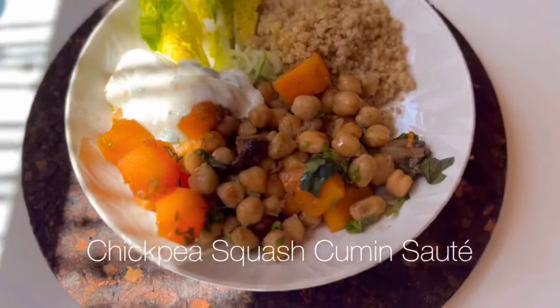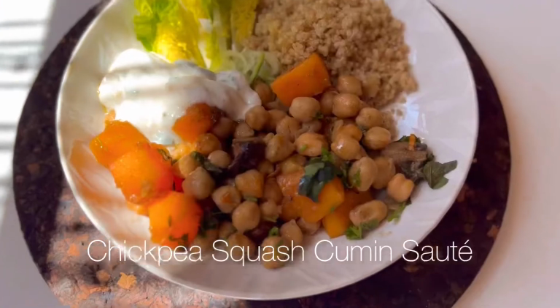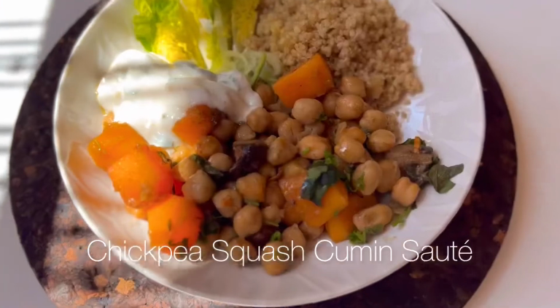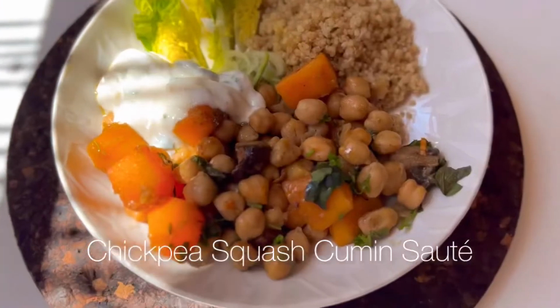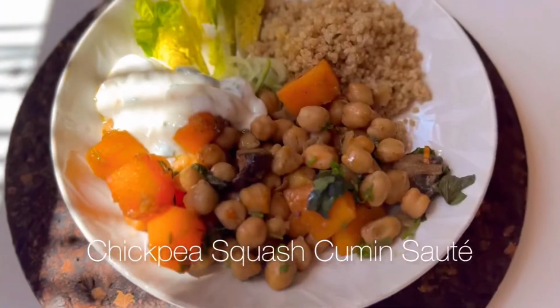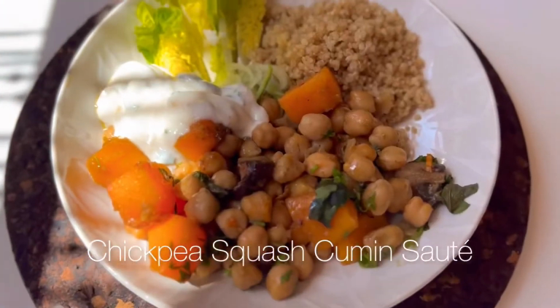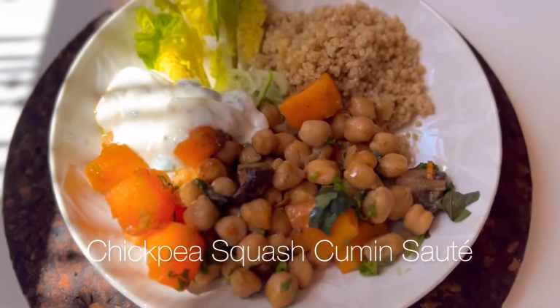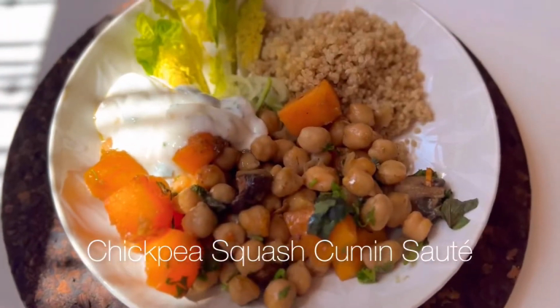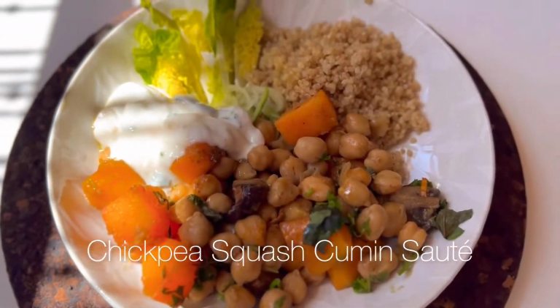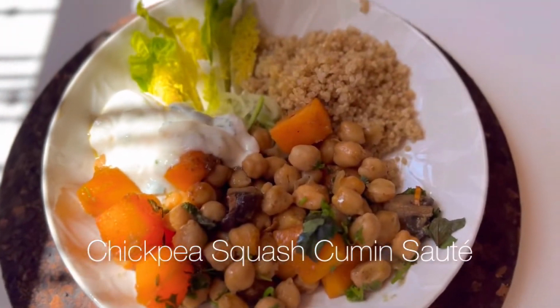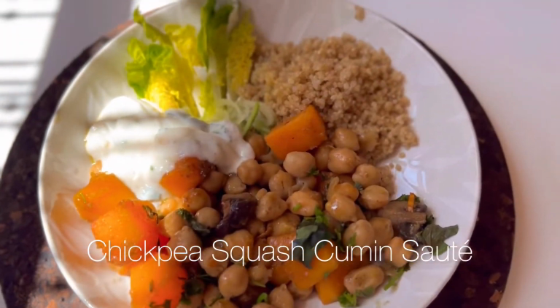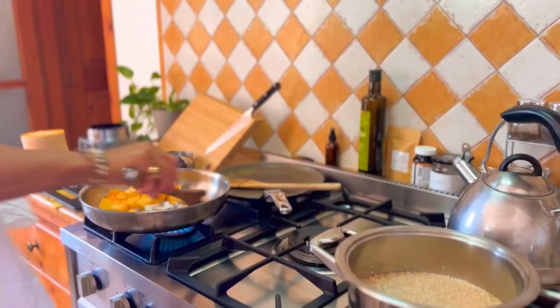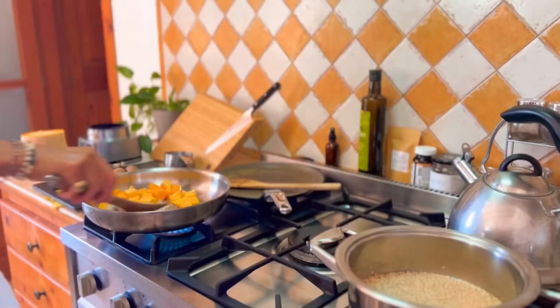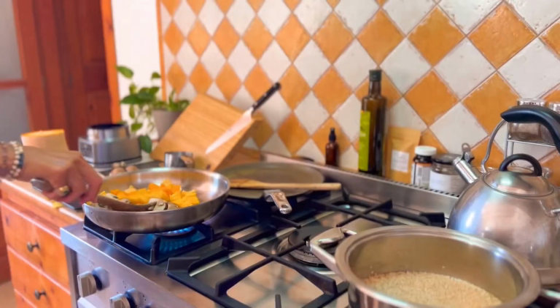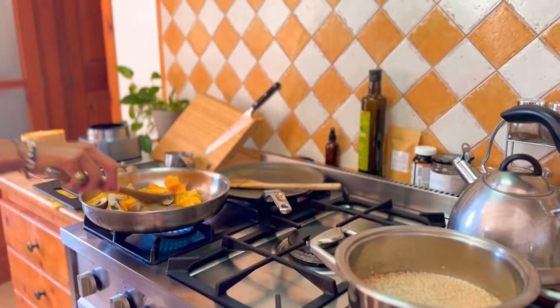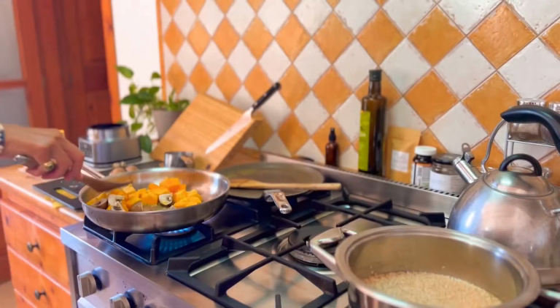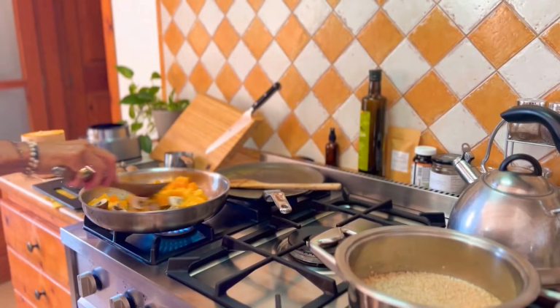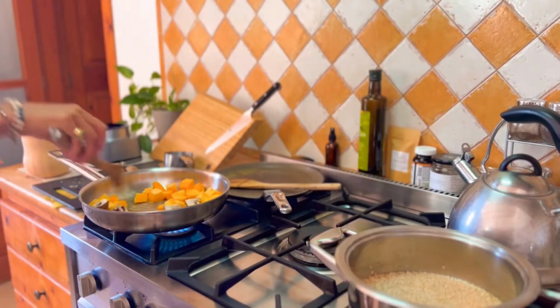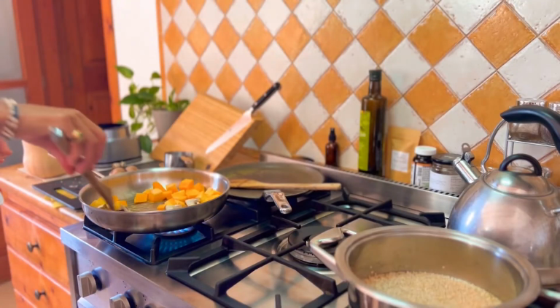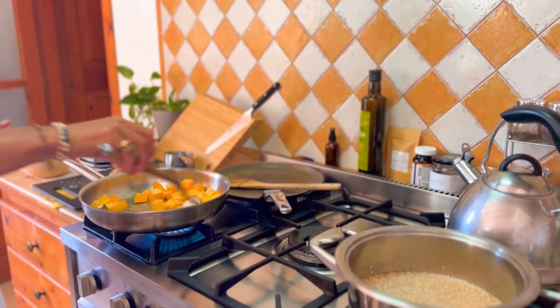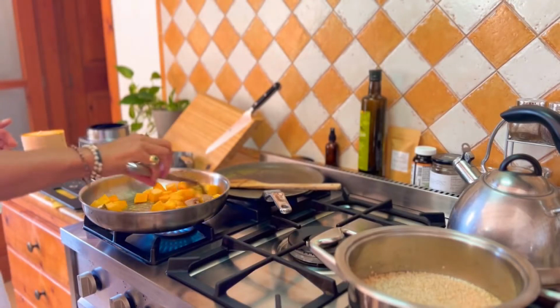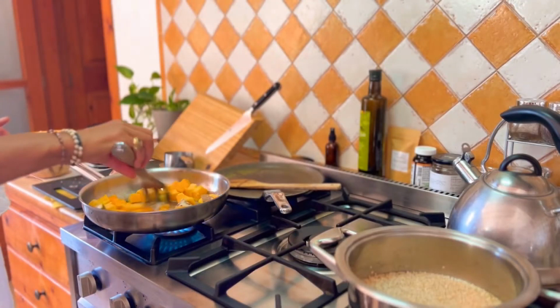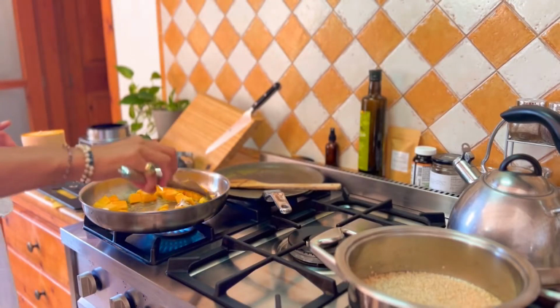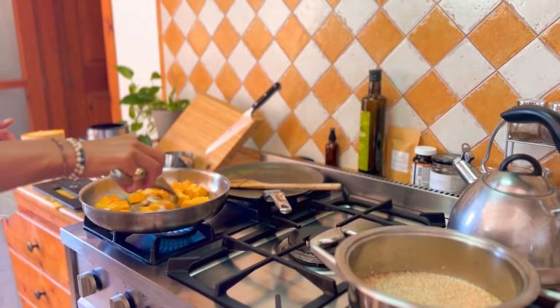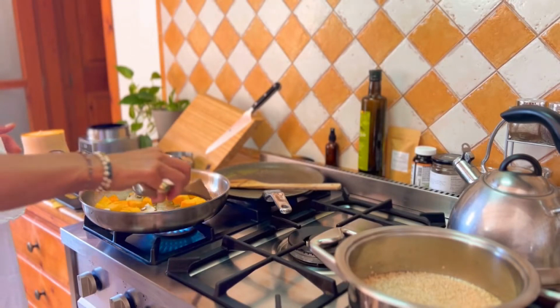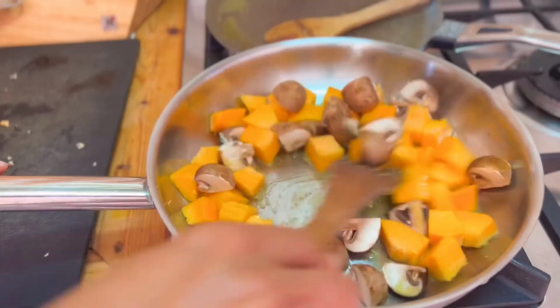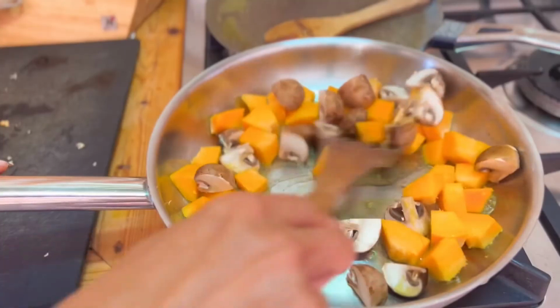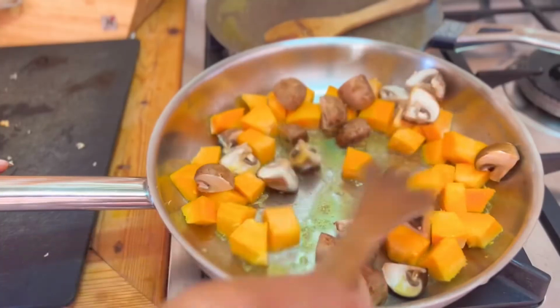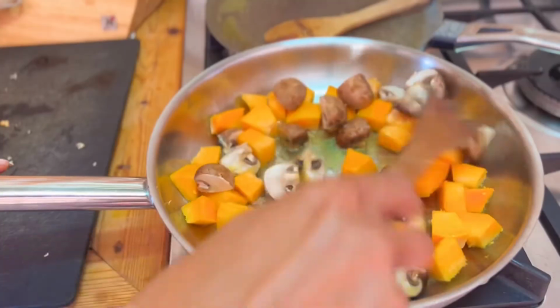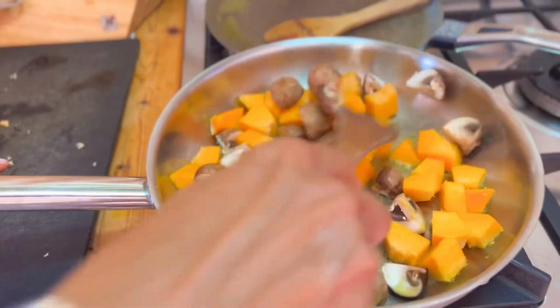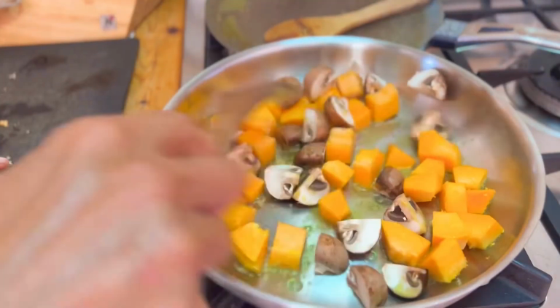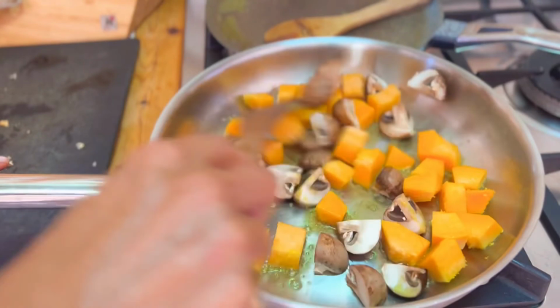Chickpea squash cumin sauté. This simple and easy recipe, here's how you make it.